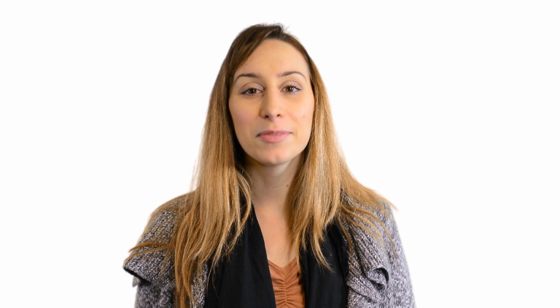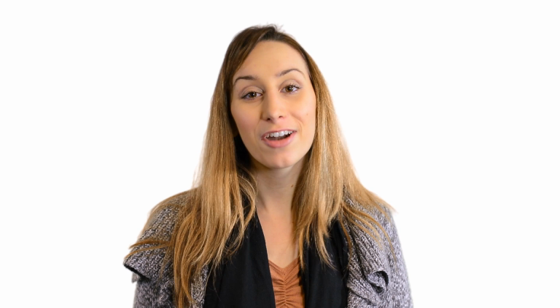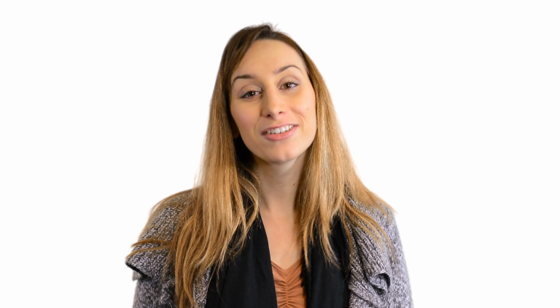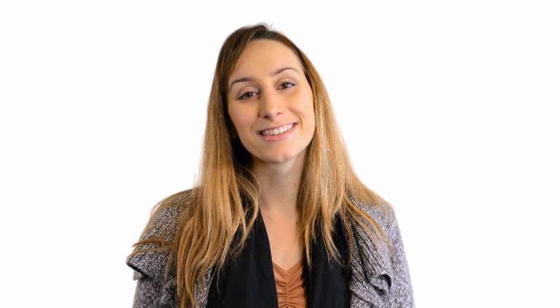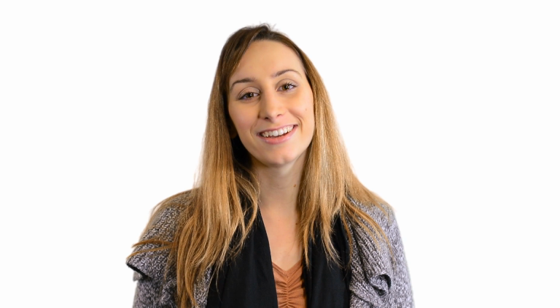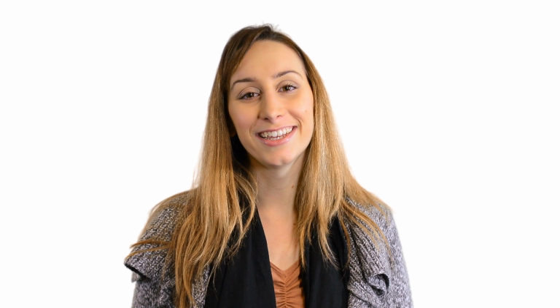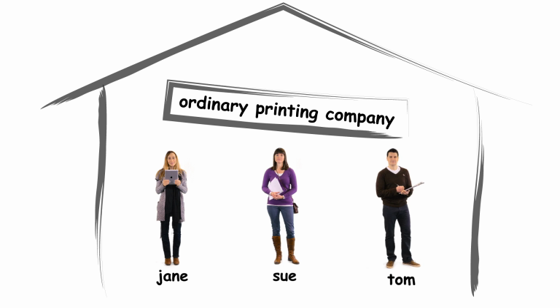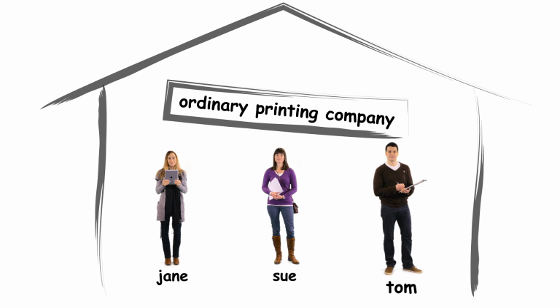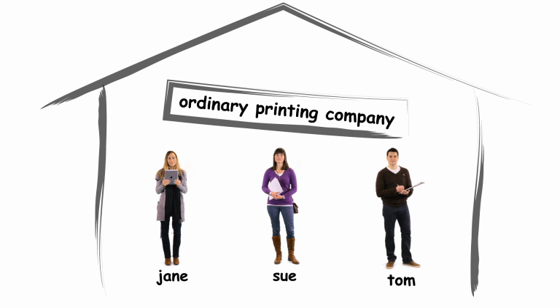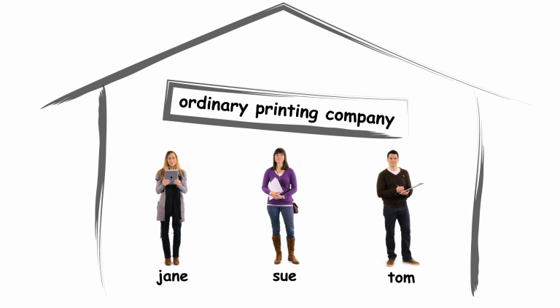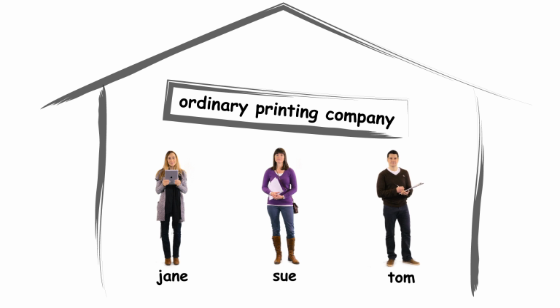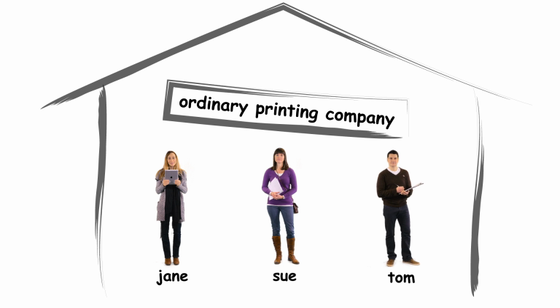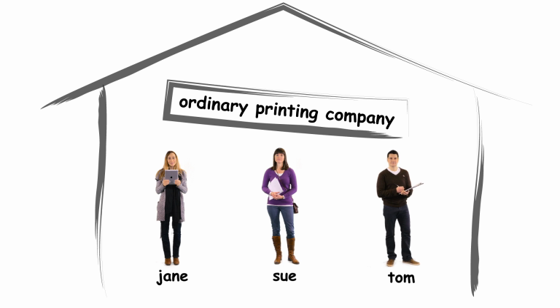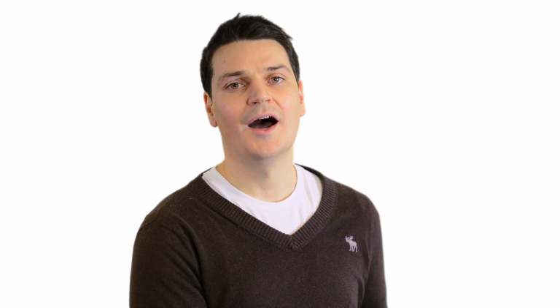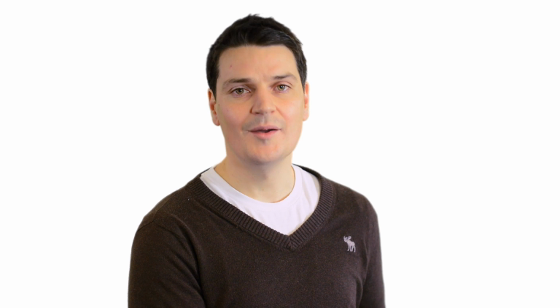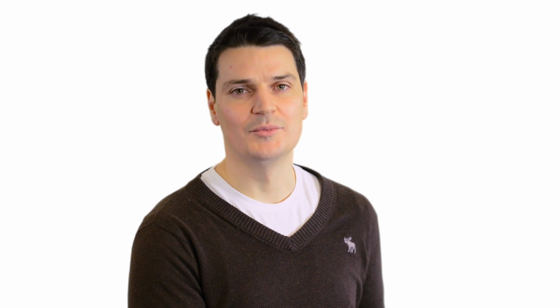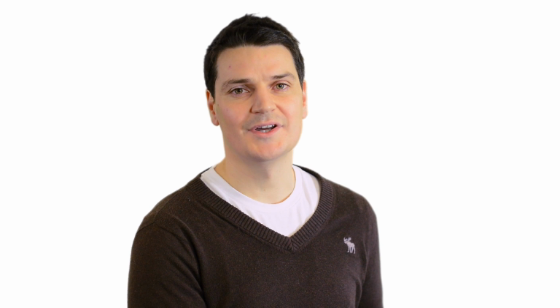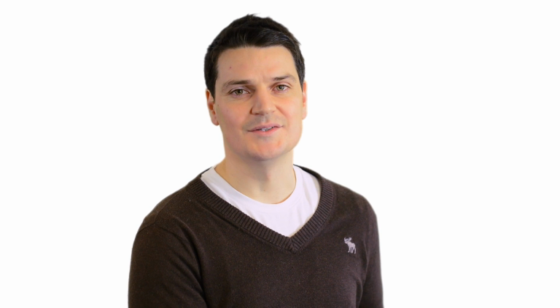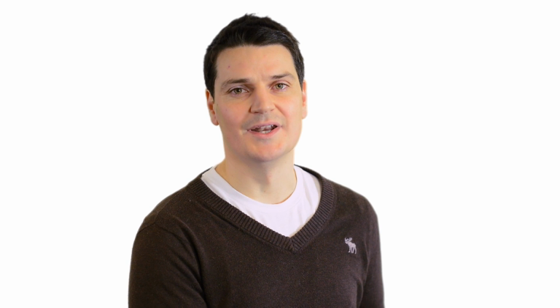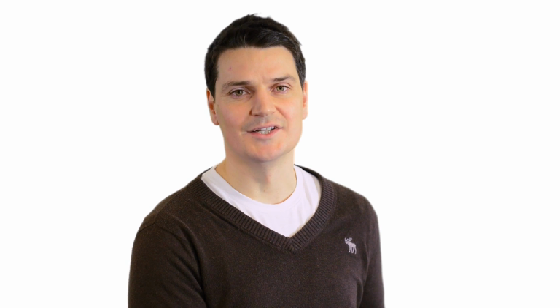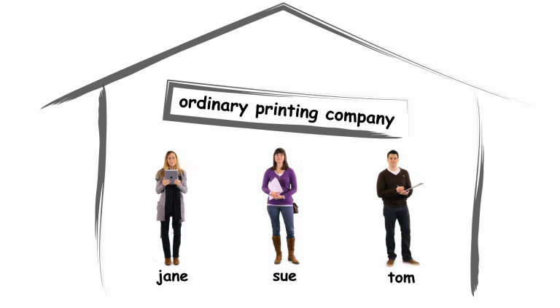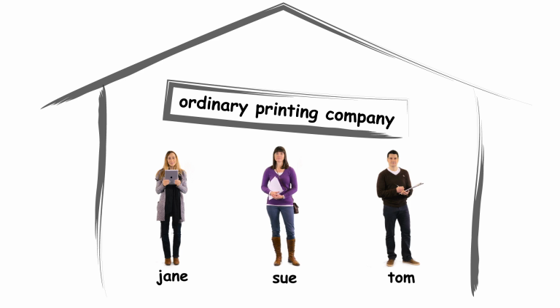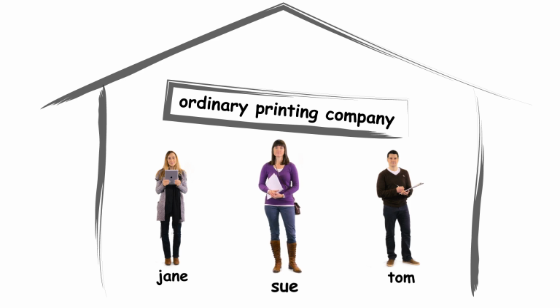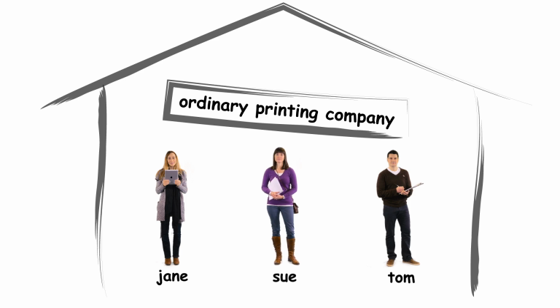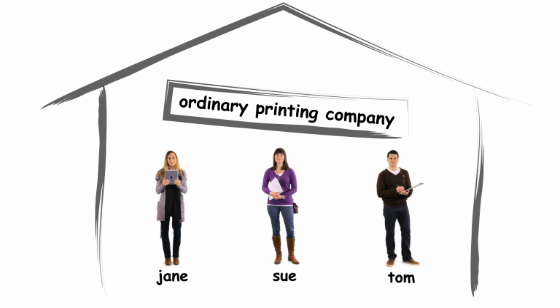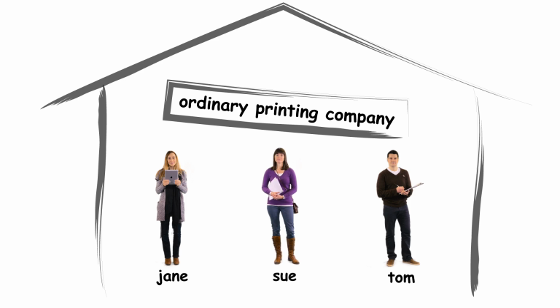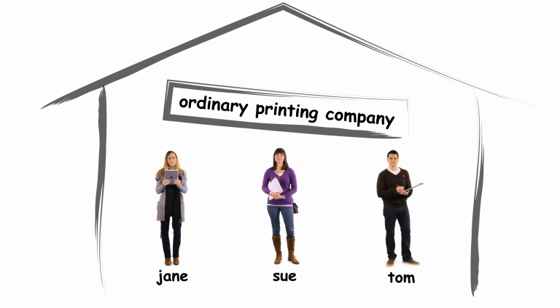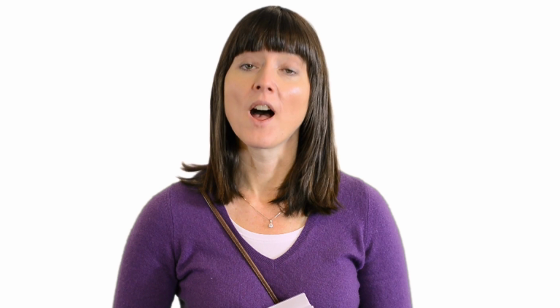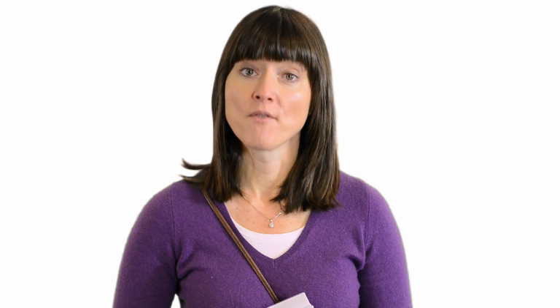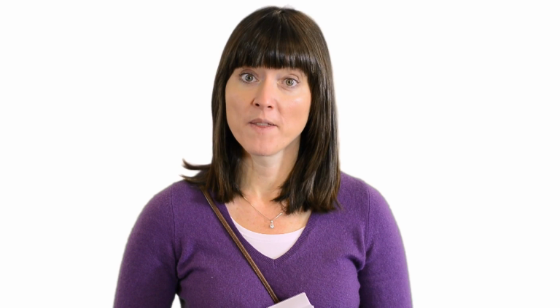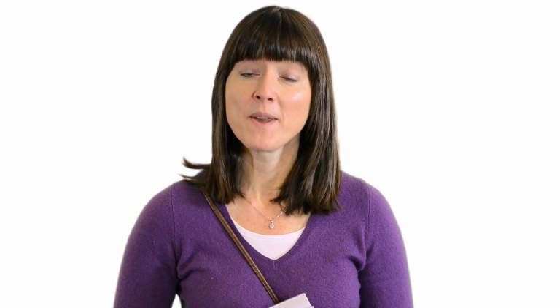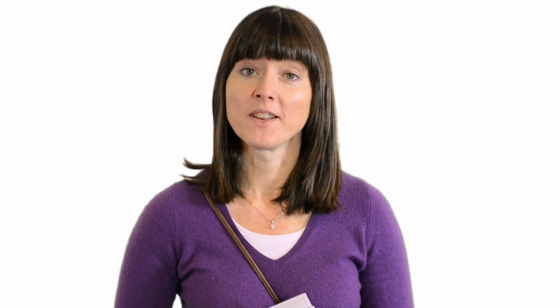Jane is the graphic designer. Tom is the production manager. And Sue runs the business.